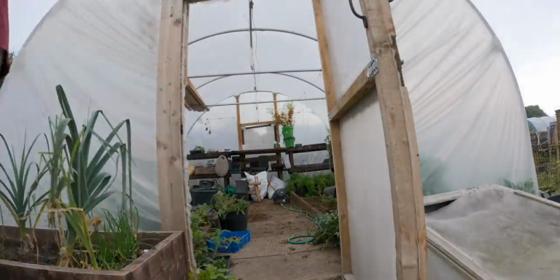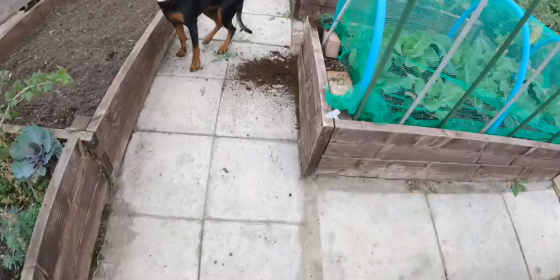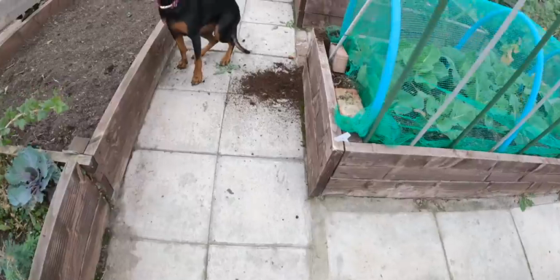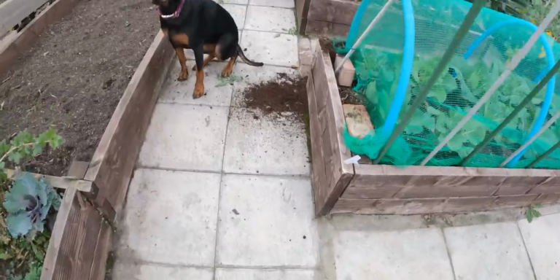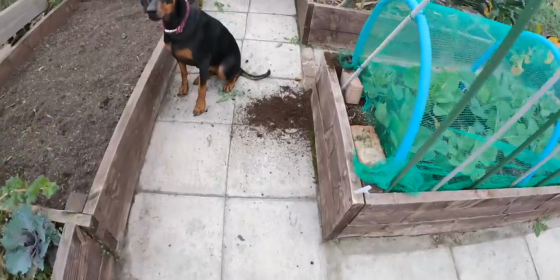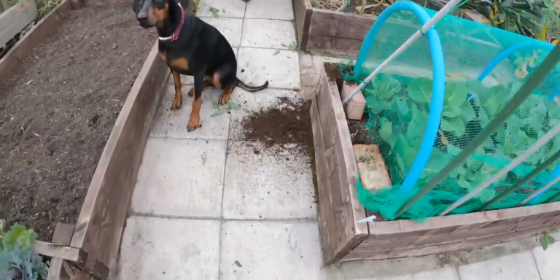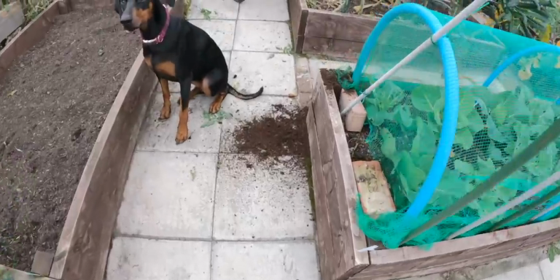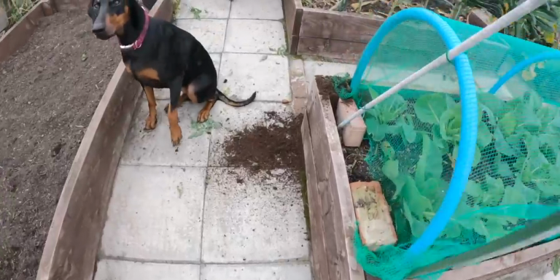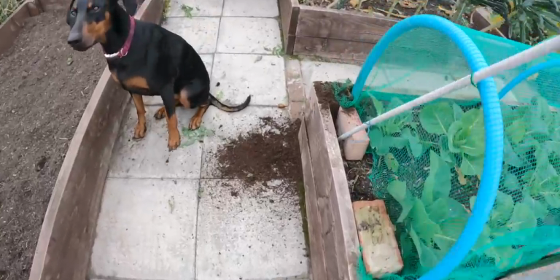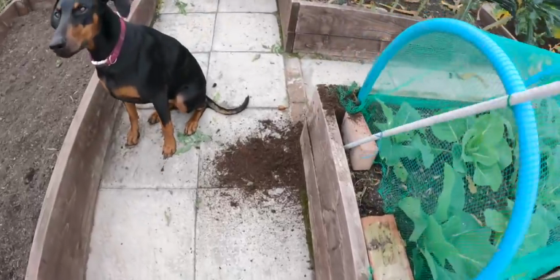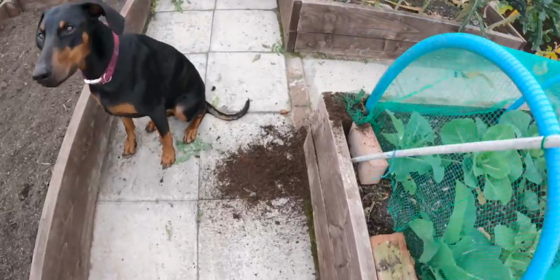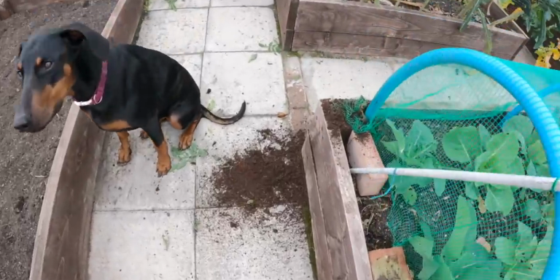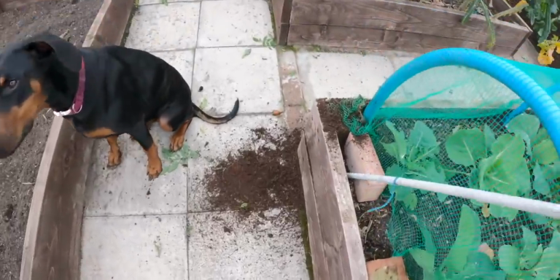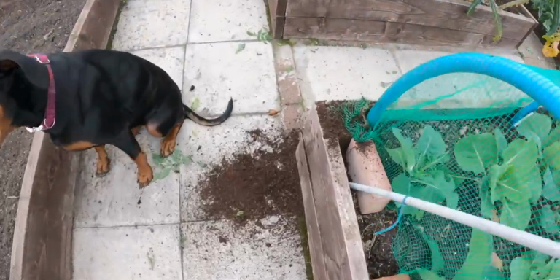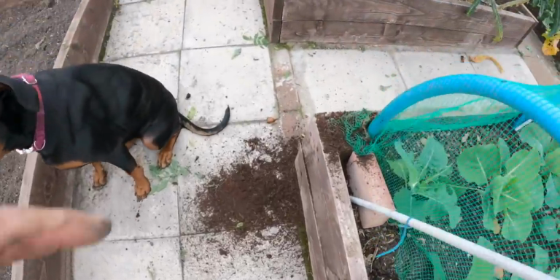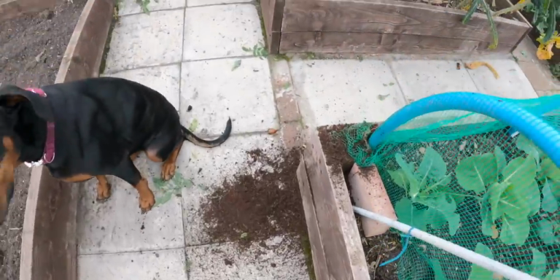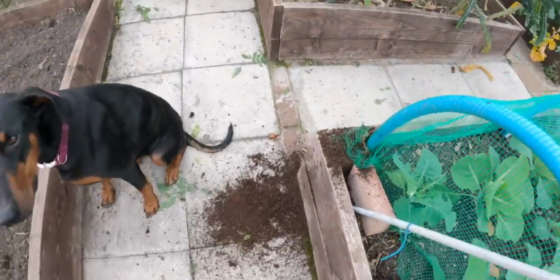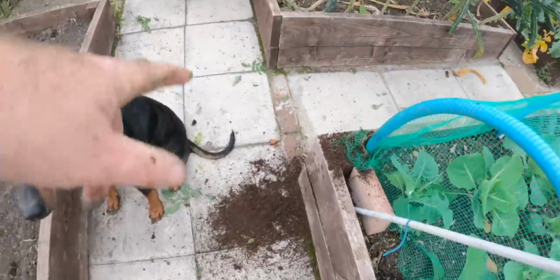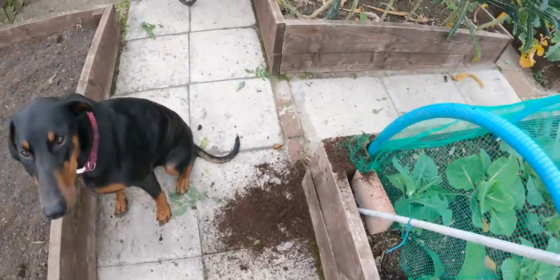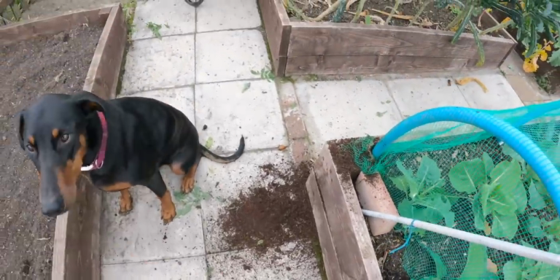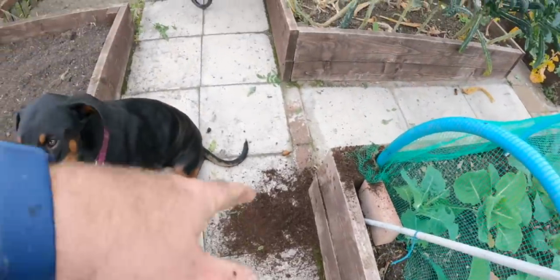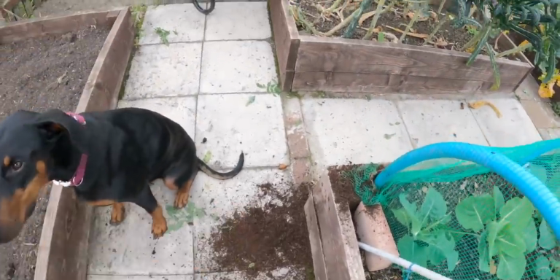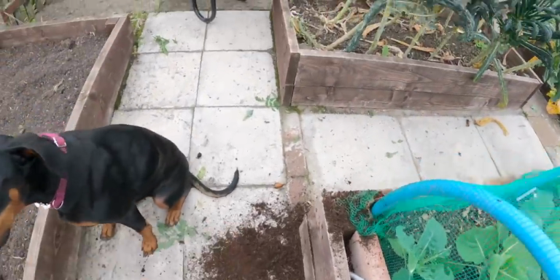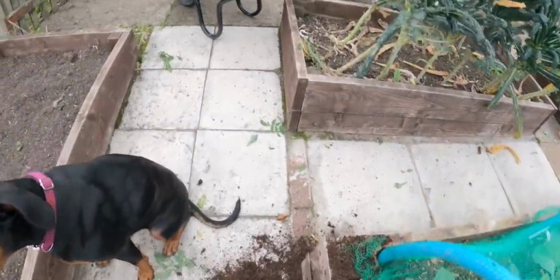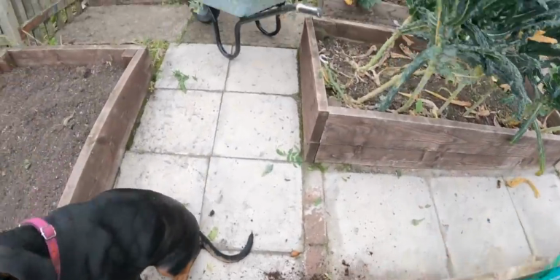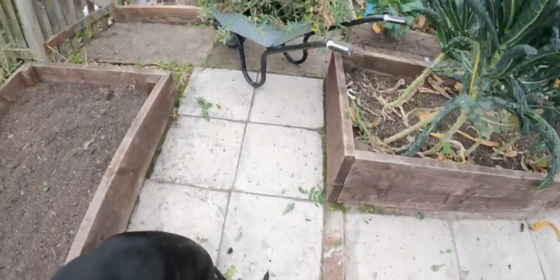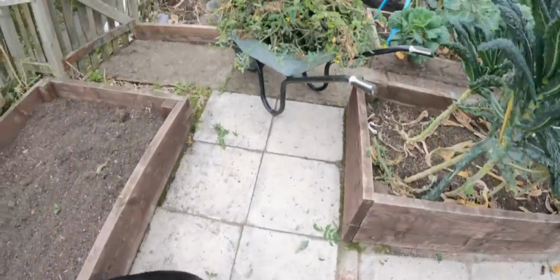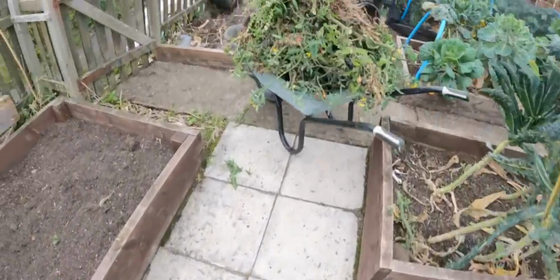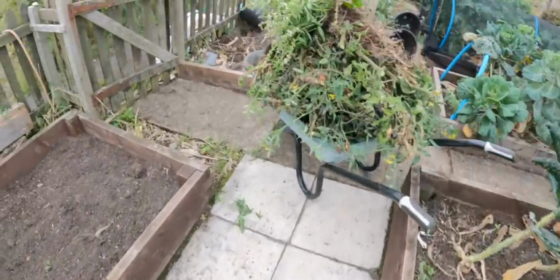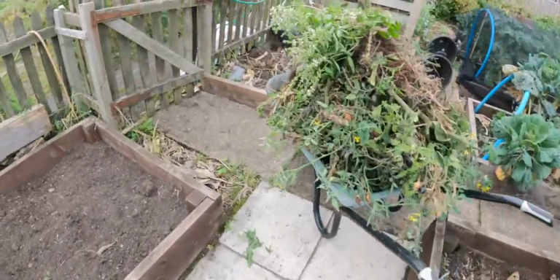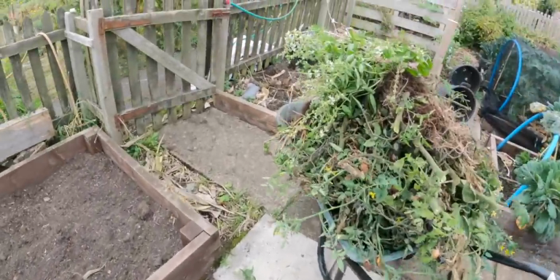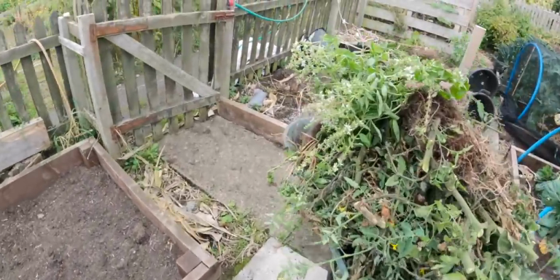I dropped the bloody thing on the path I just brushed the other day!